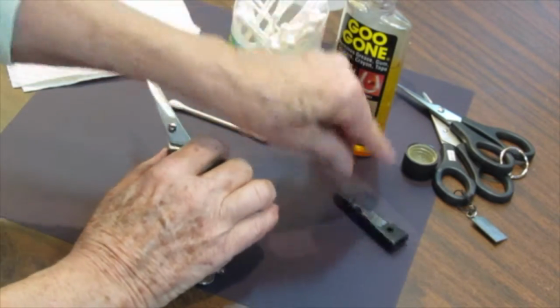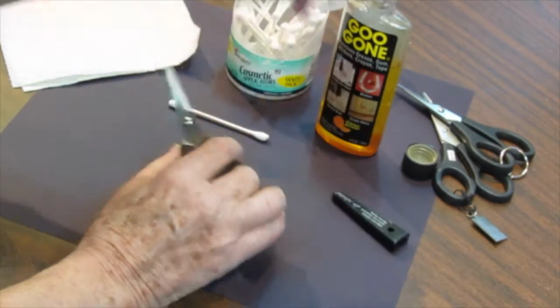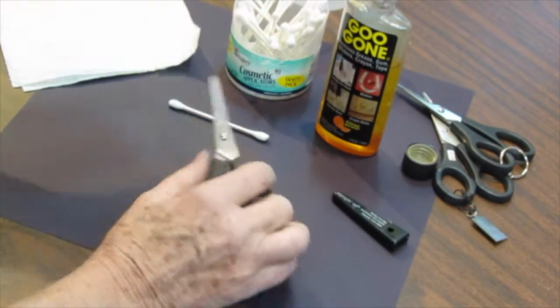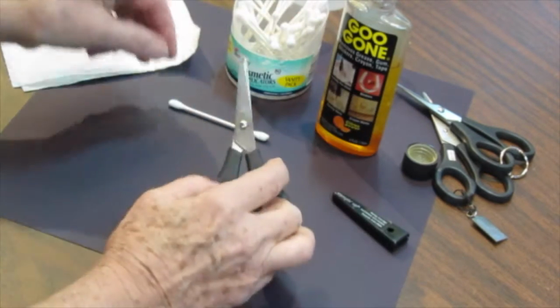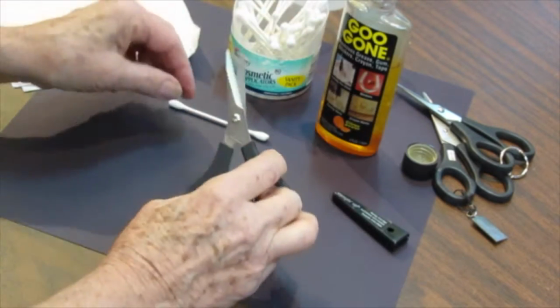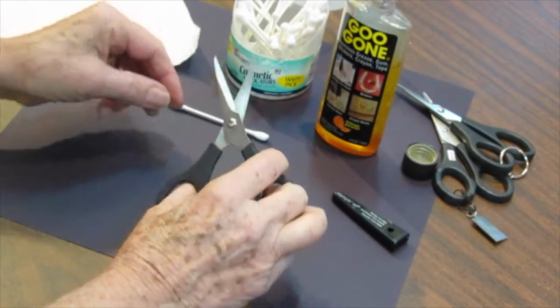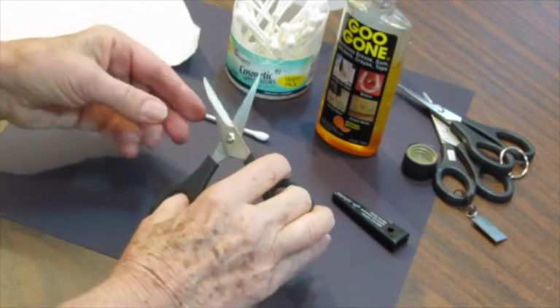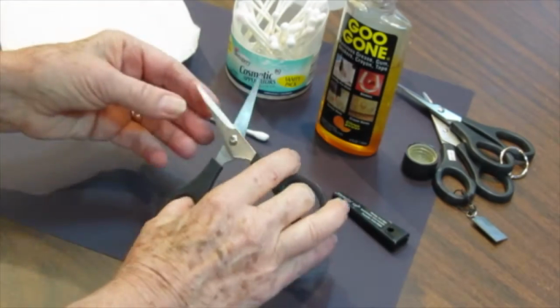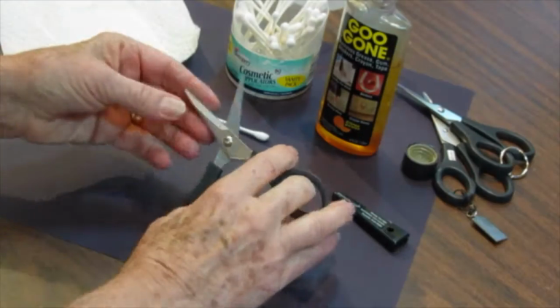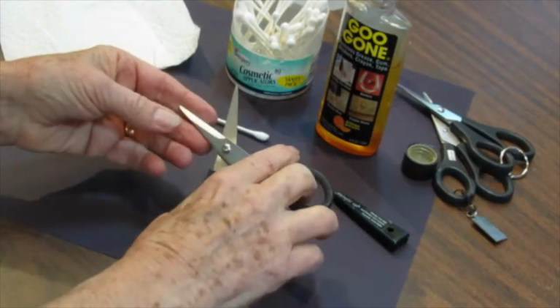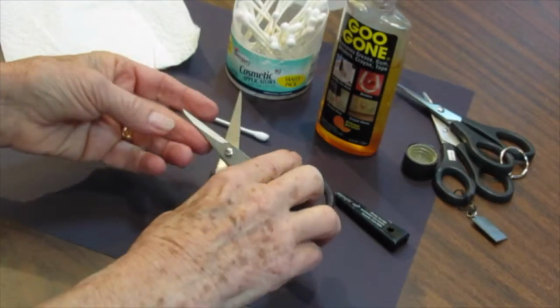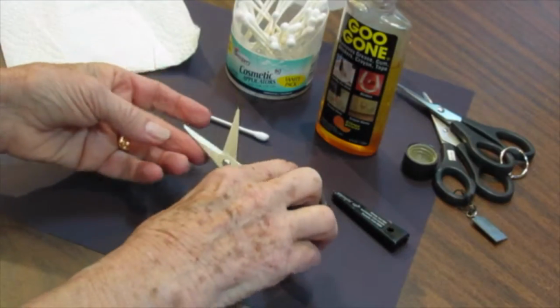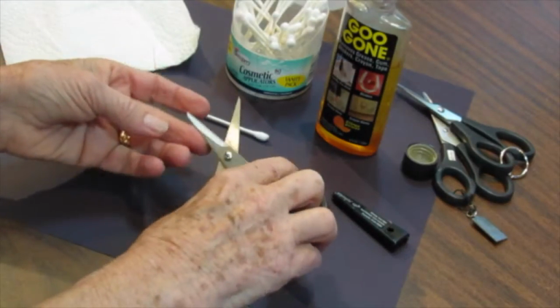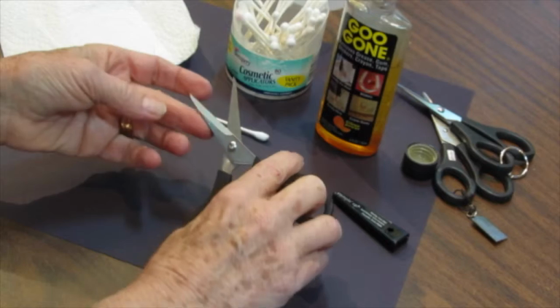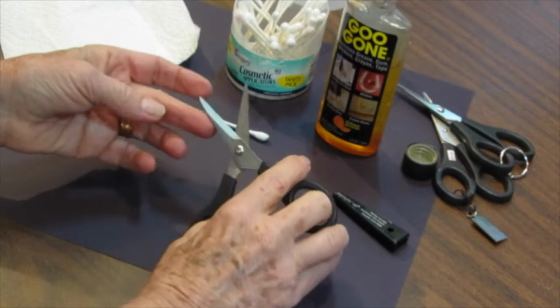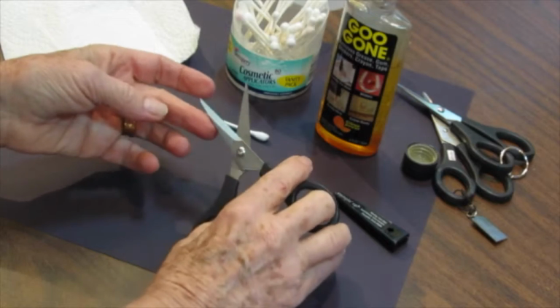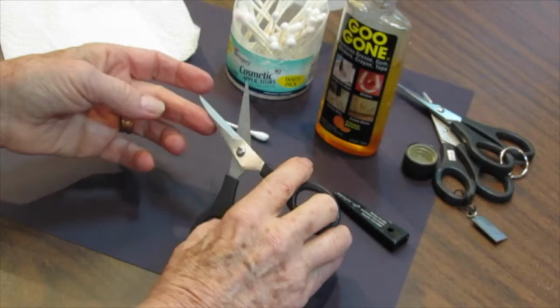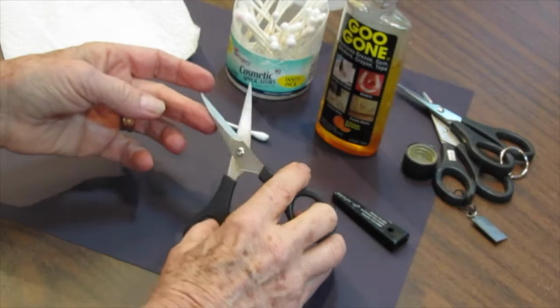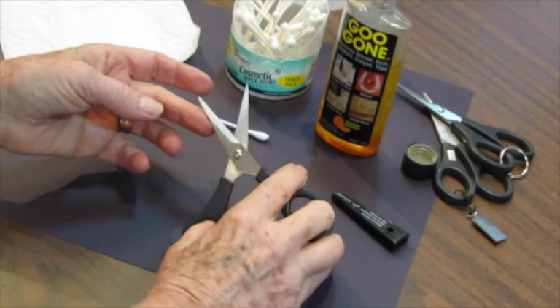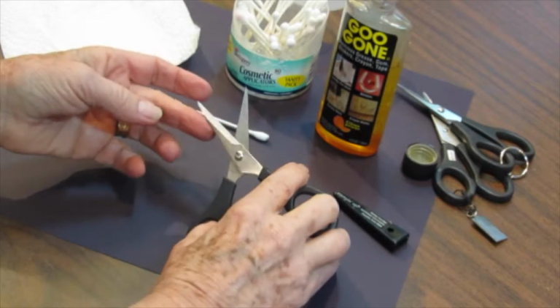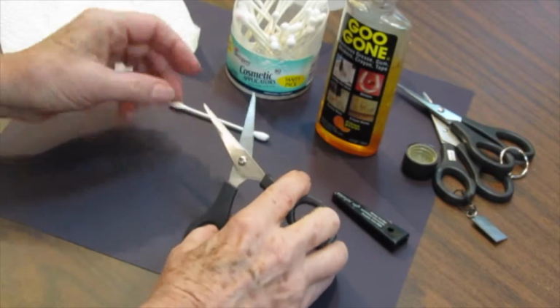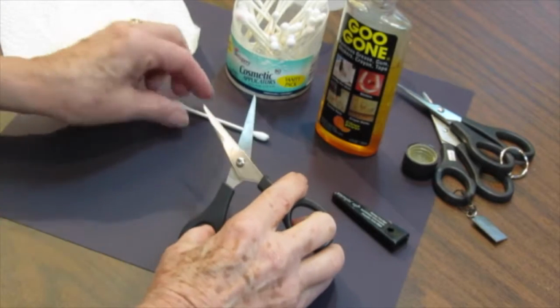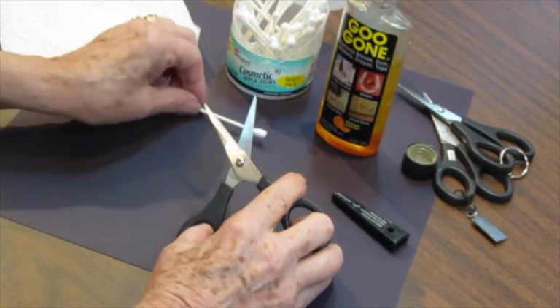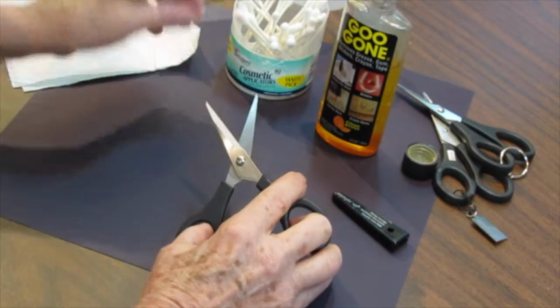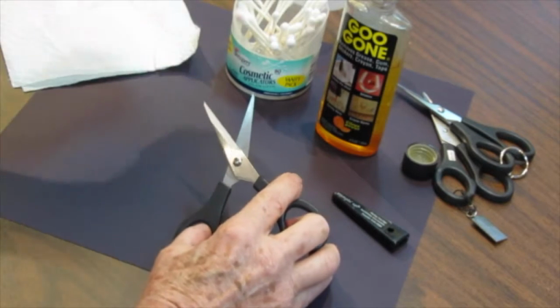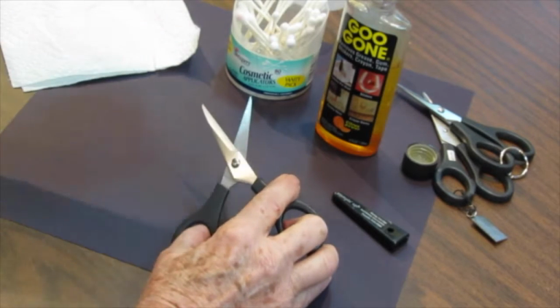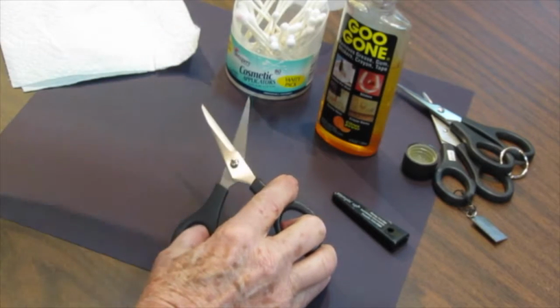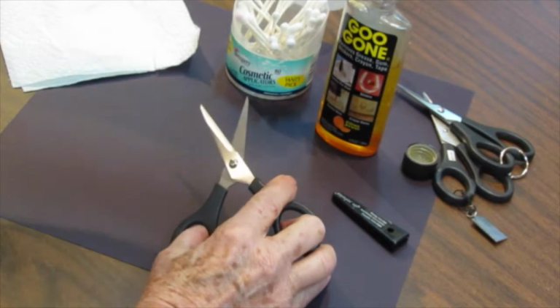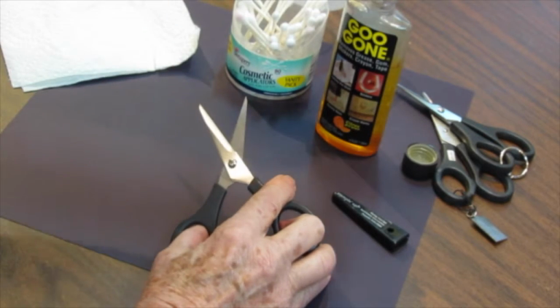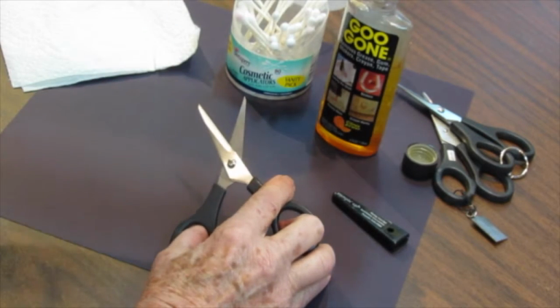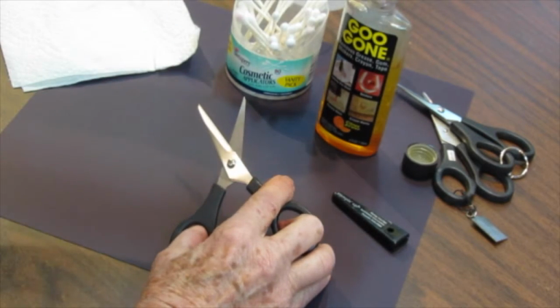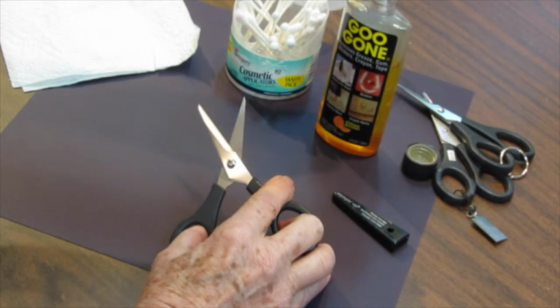So now here are my dirty scissors. They're not as dirty as sometimes but they've still got goo on them.